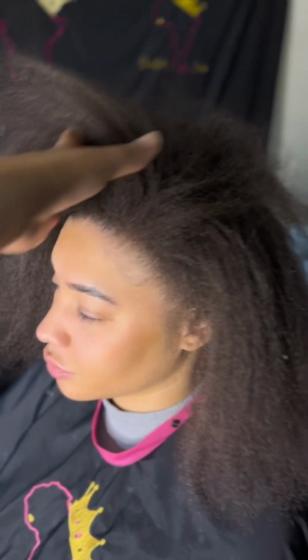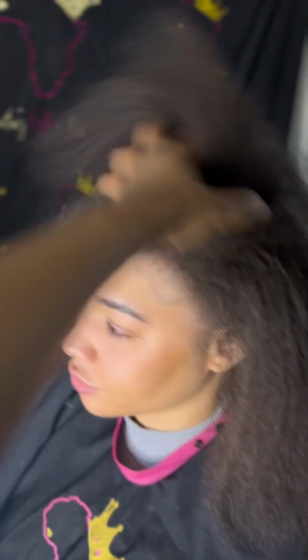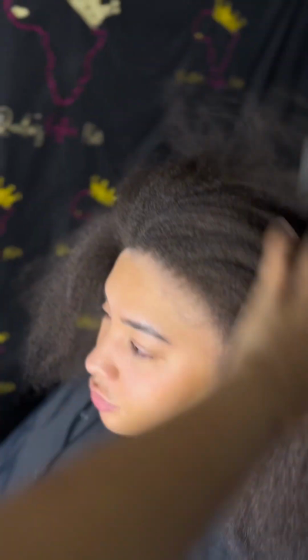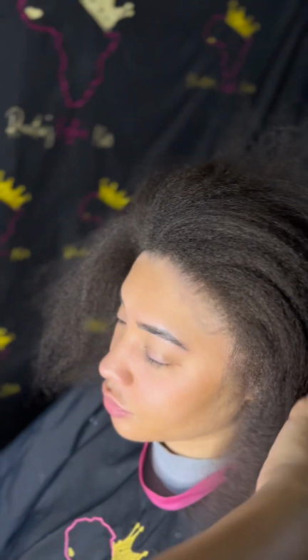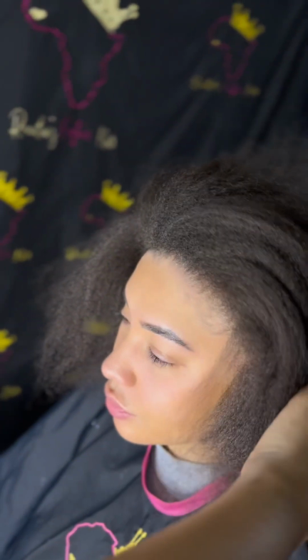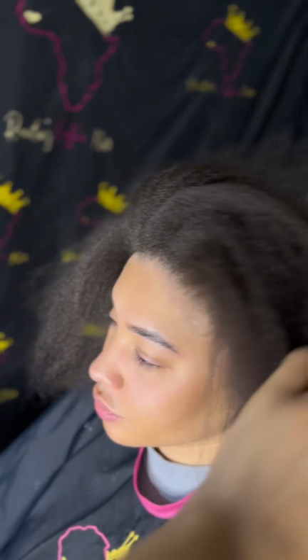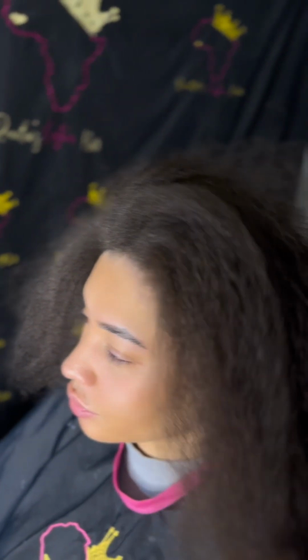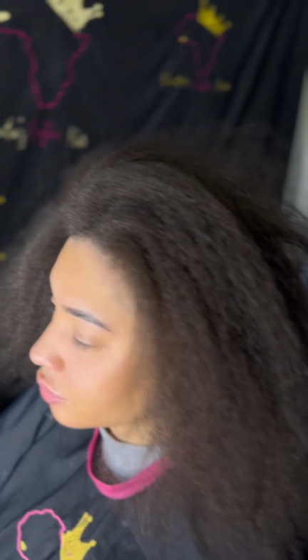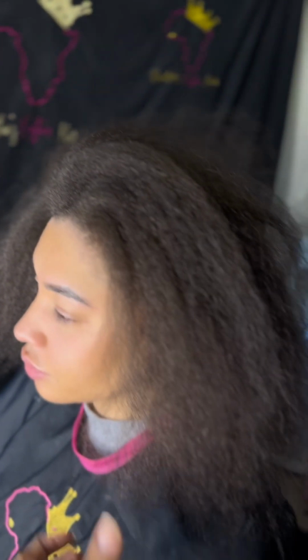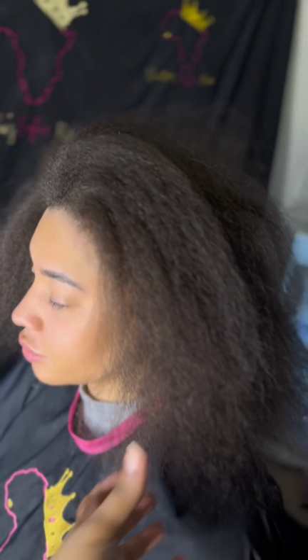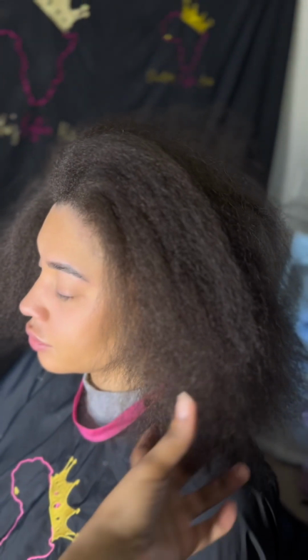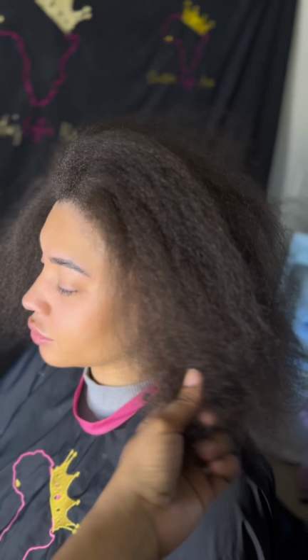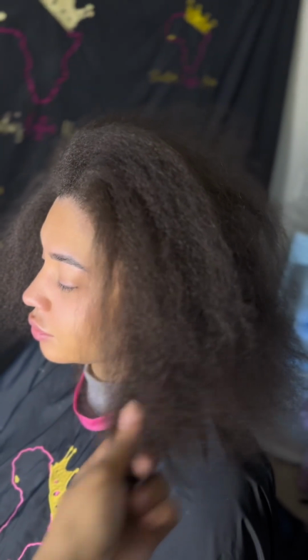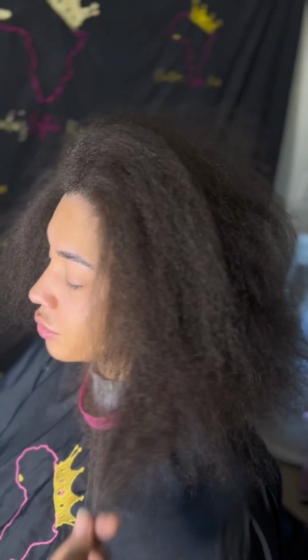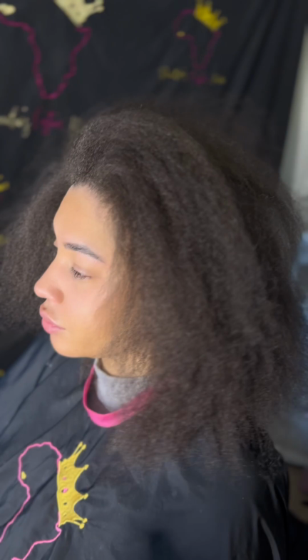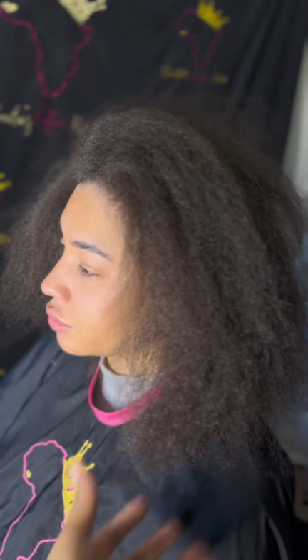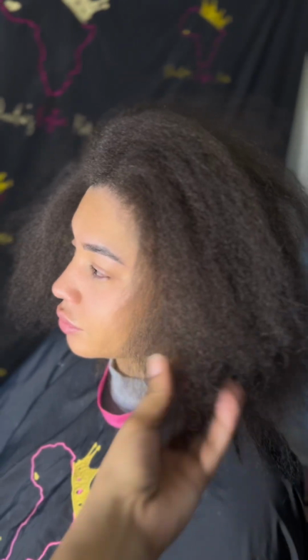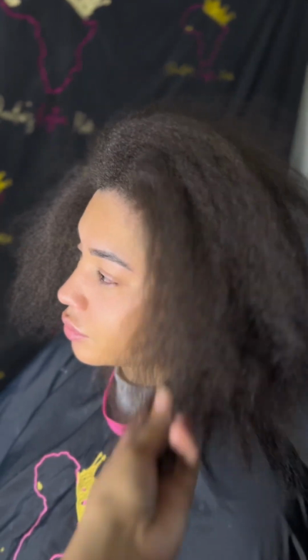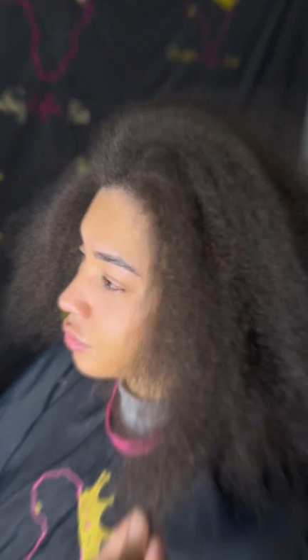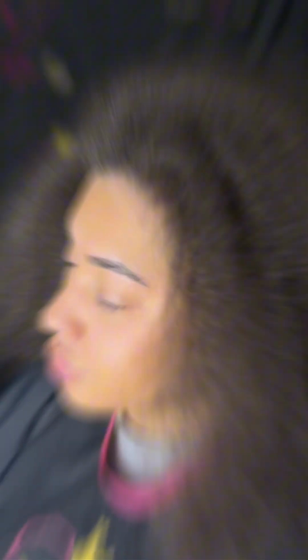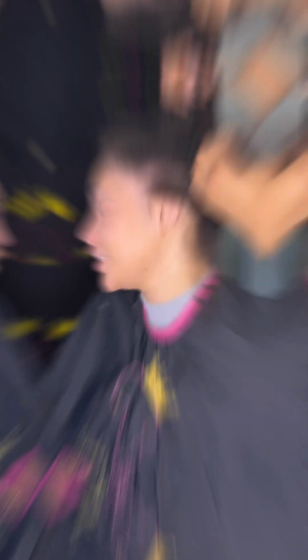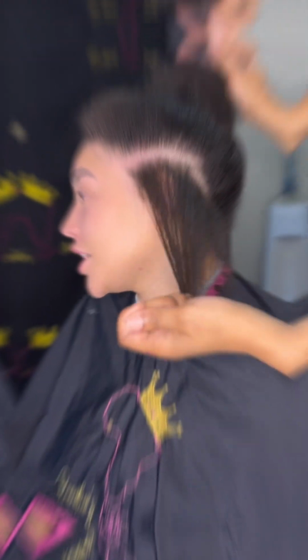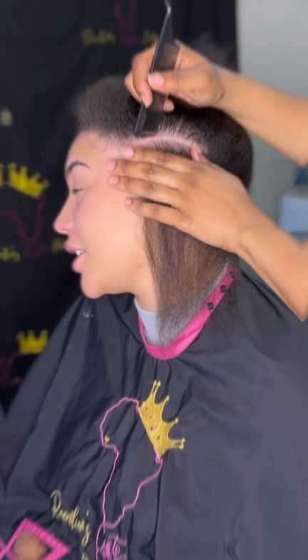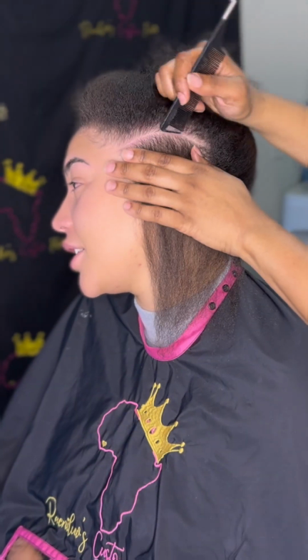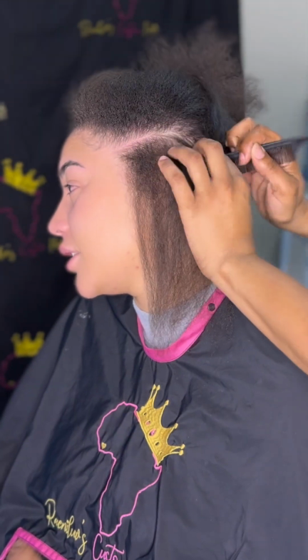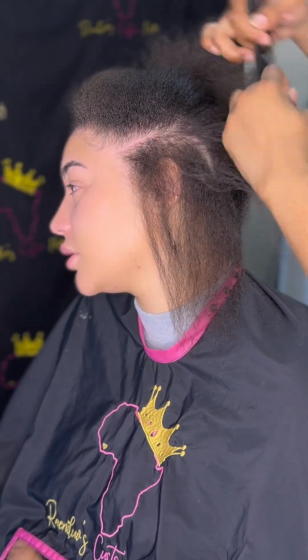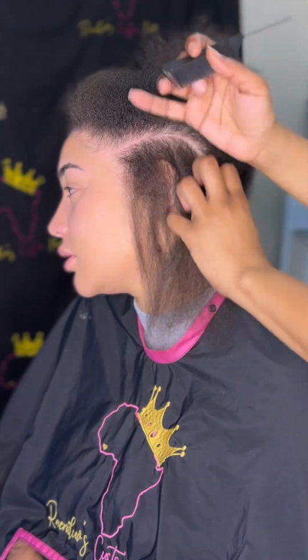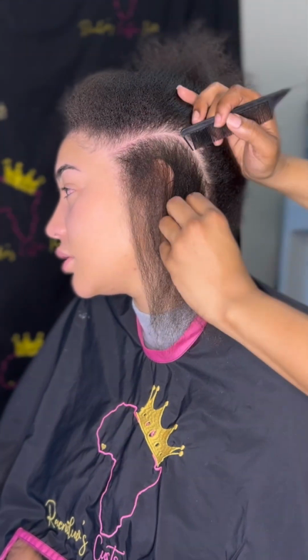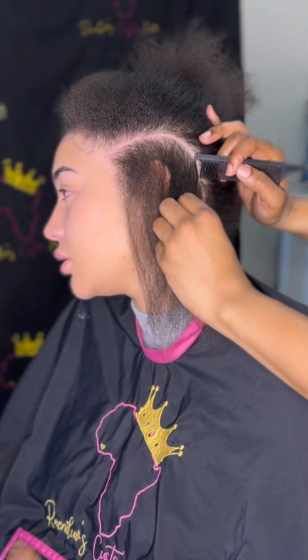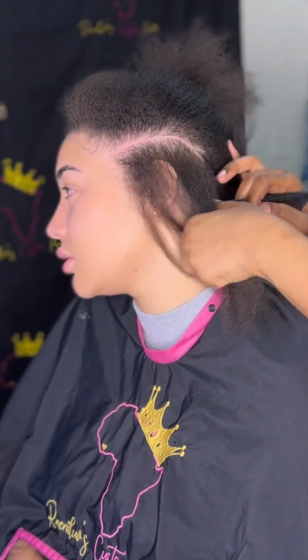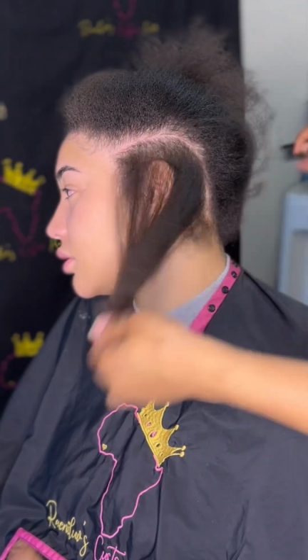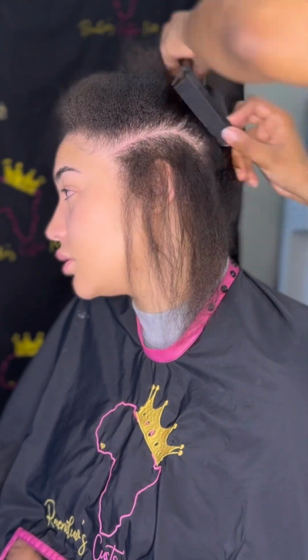Hey everyone, welcome back to my channel! Today I will be doing a lace front wig install, so let's get into it.